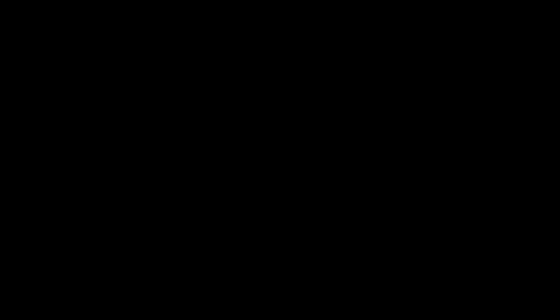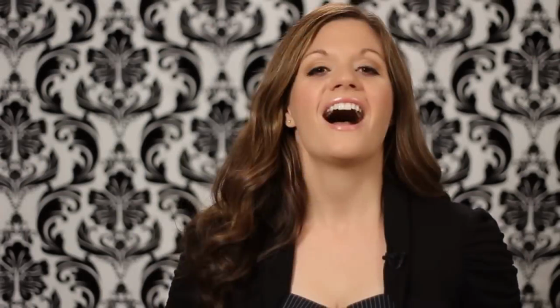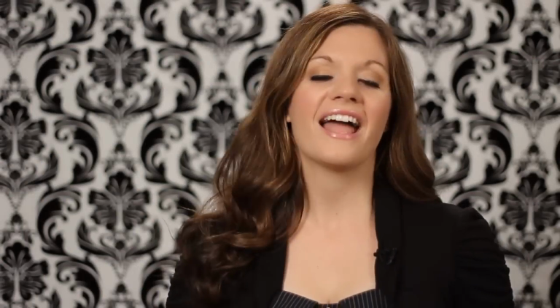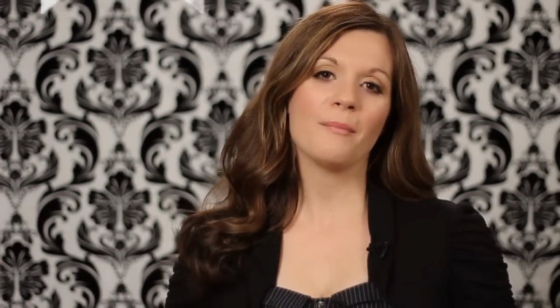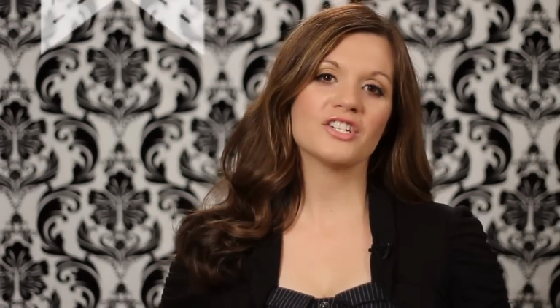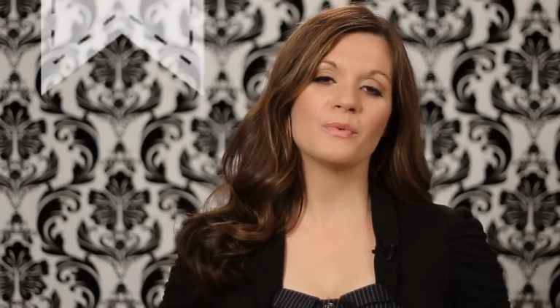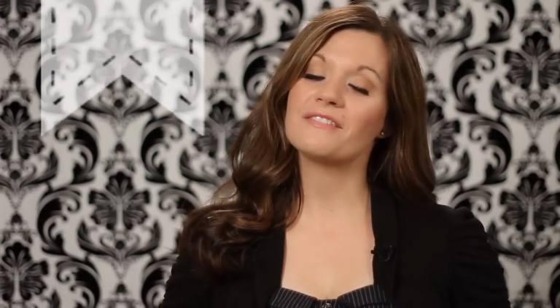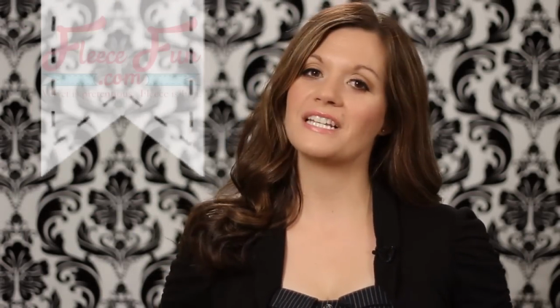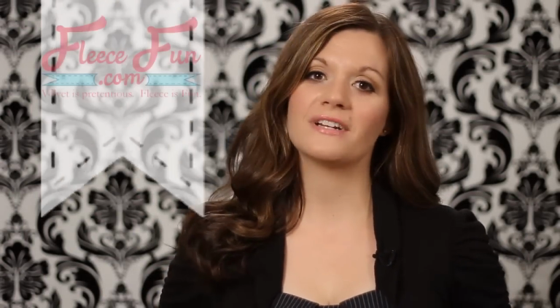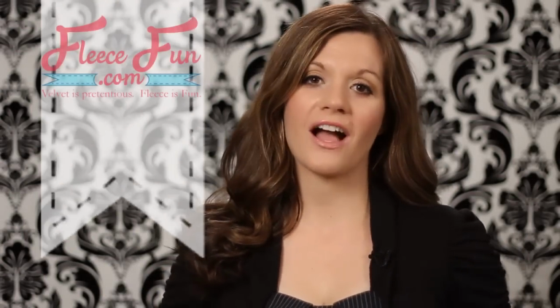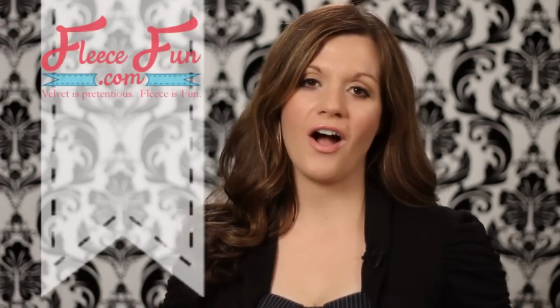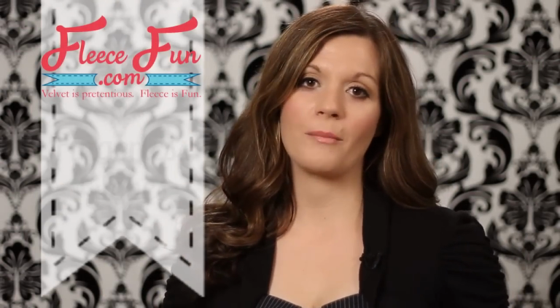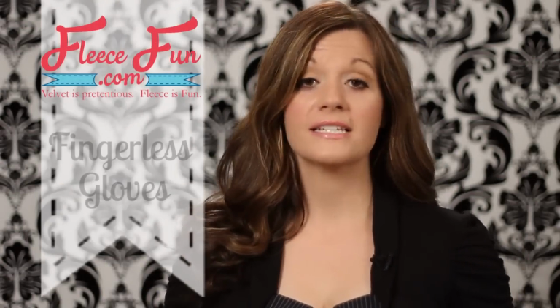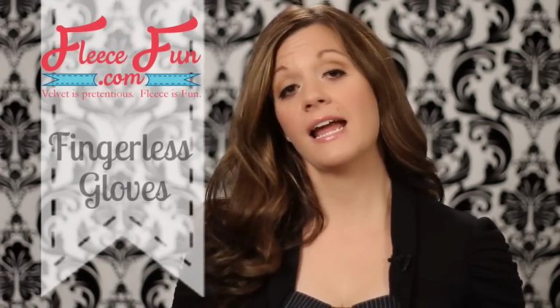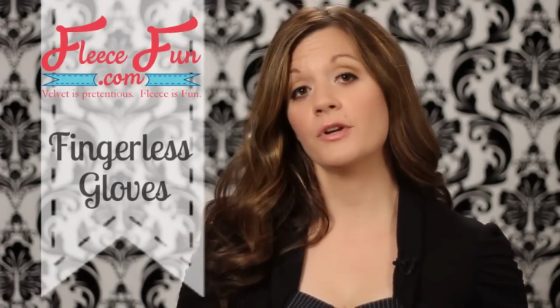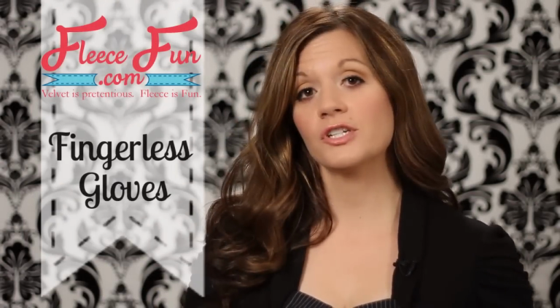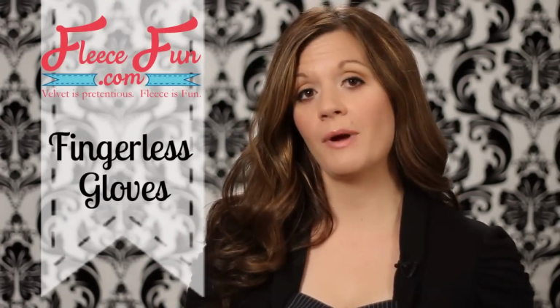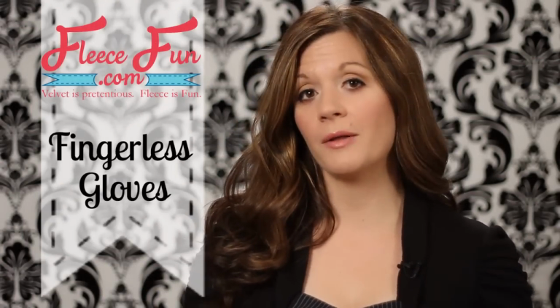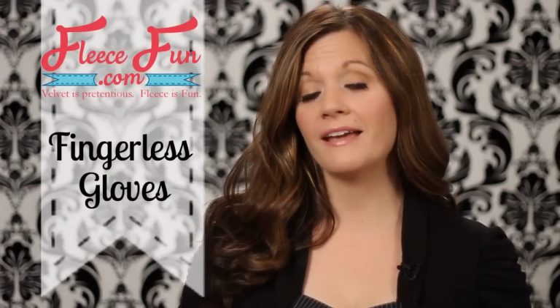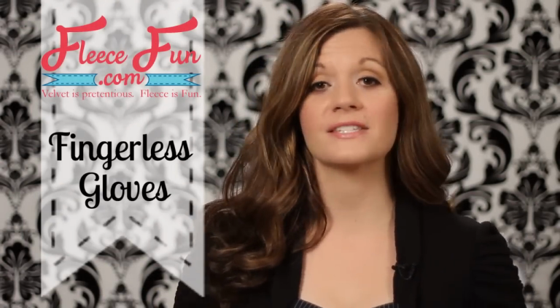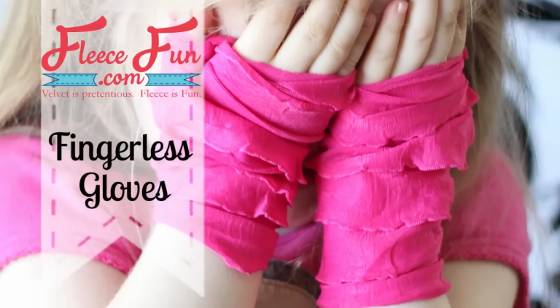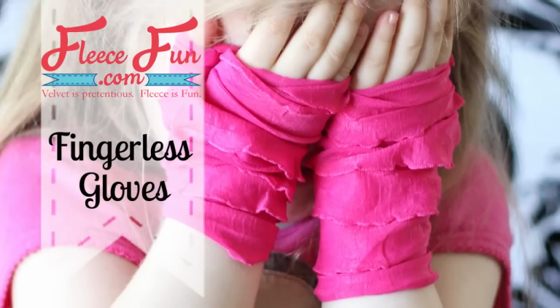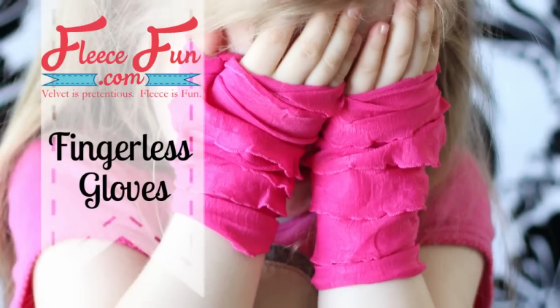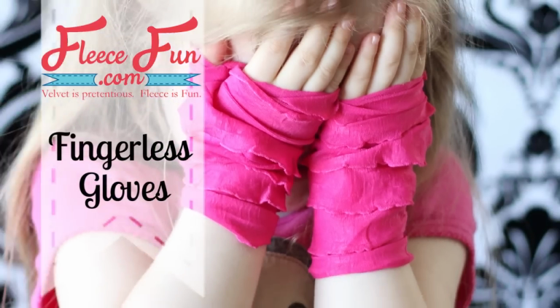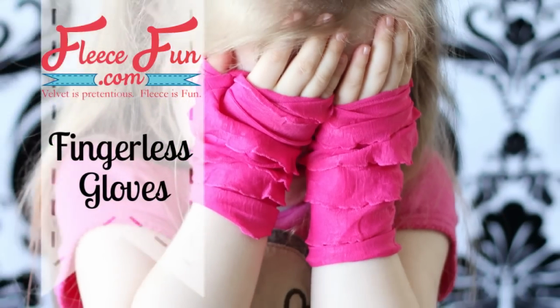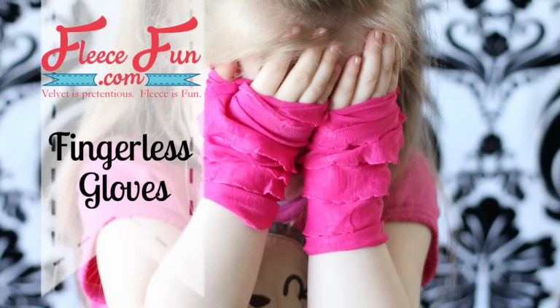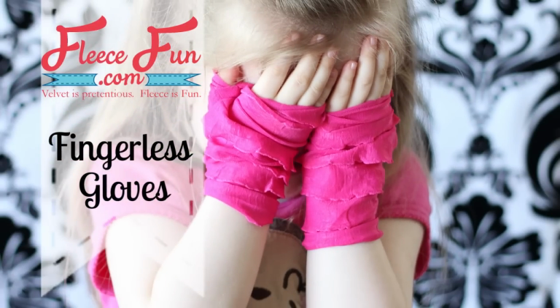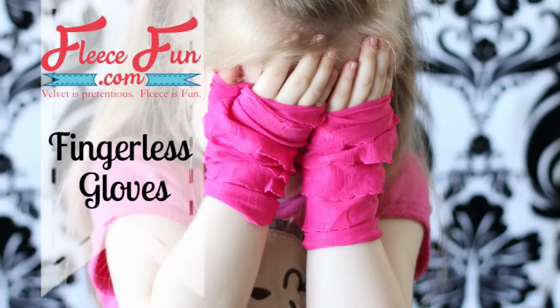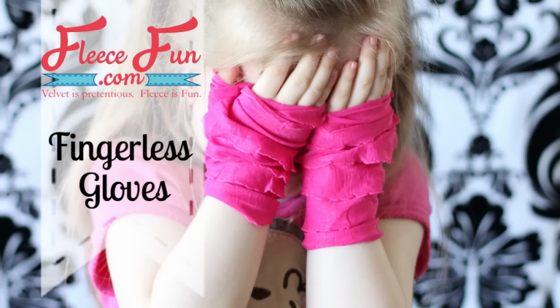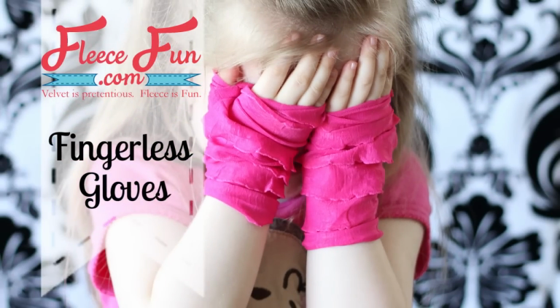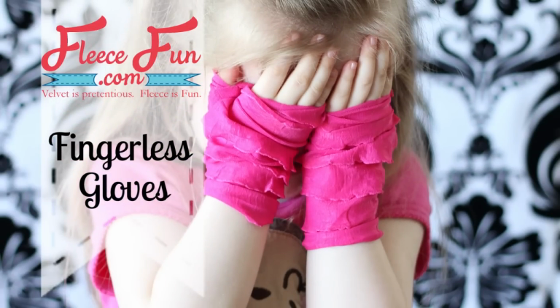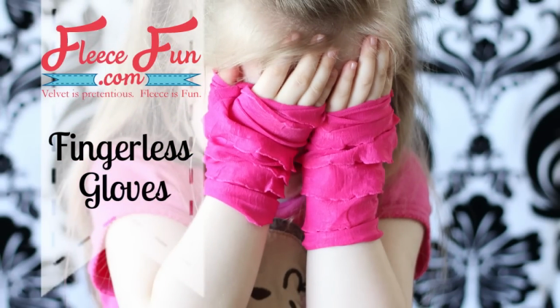Hi, I'm Angel with FleeceFun.com. Today I'm going to show you how to make this fingerless glove. It's fun, fast, and easy.